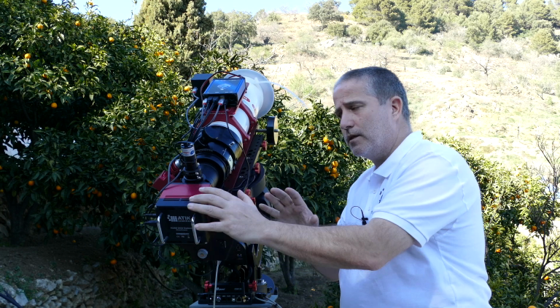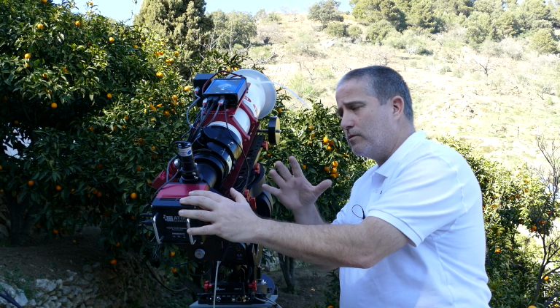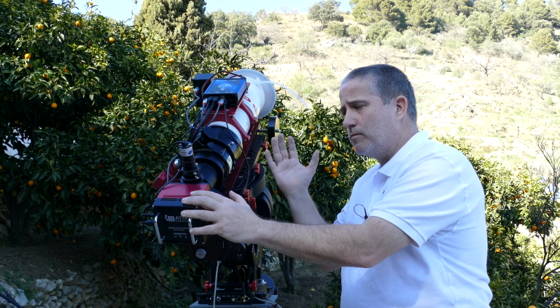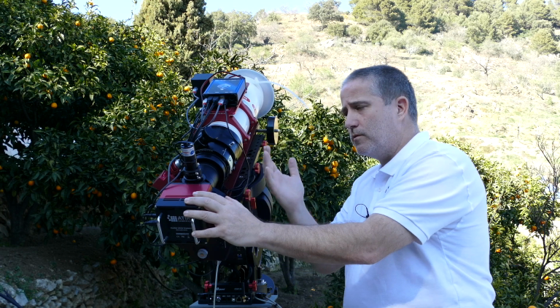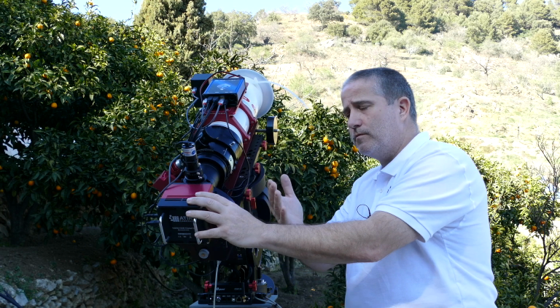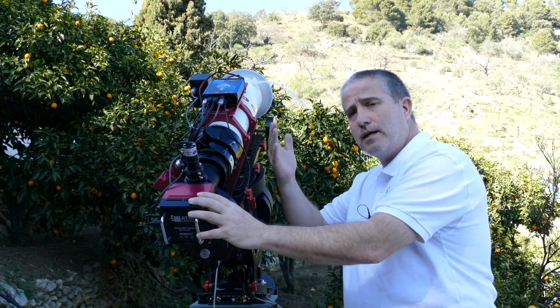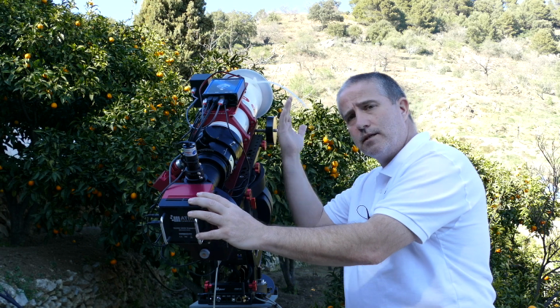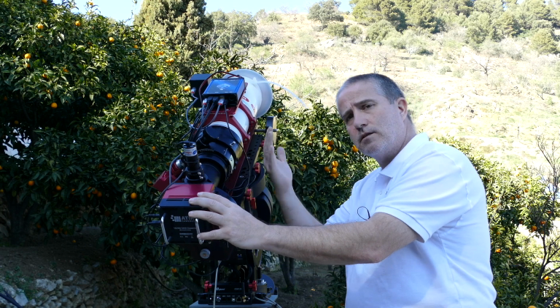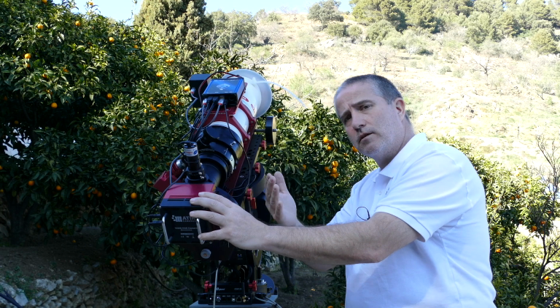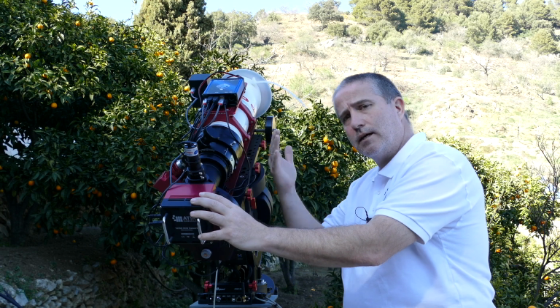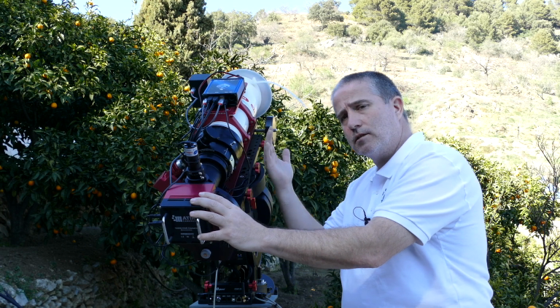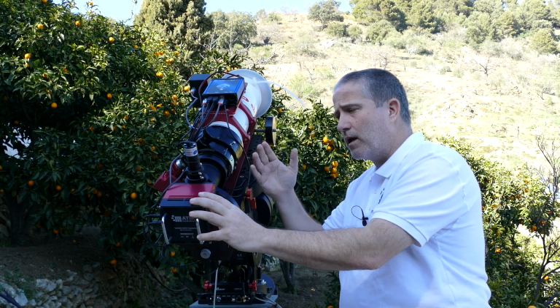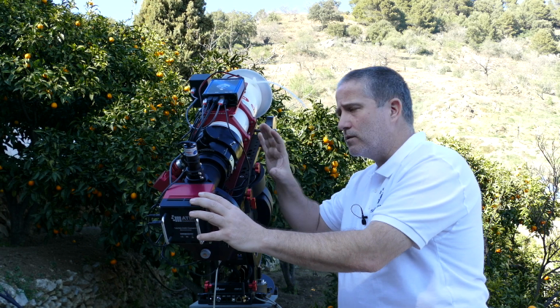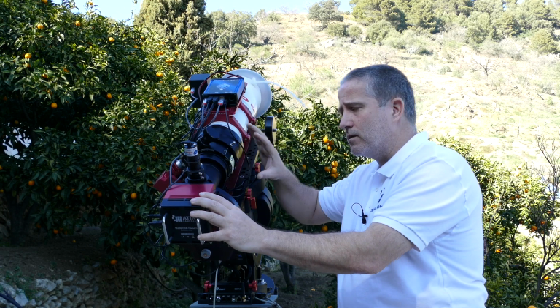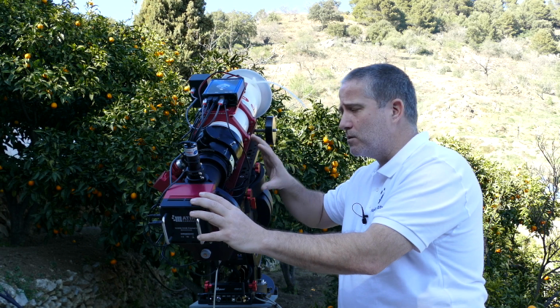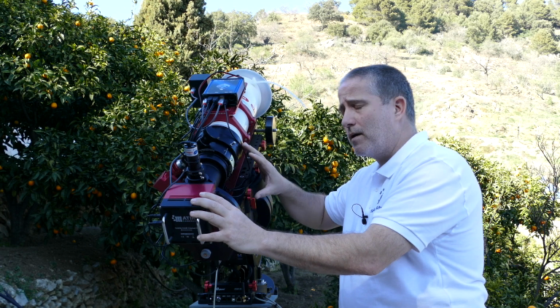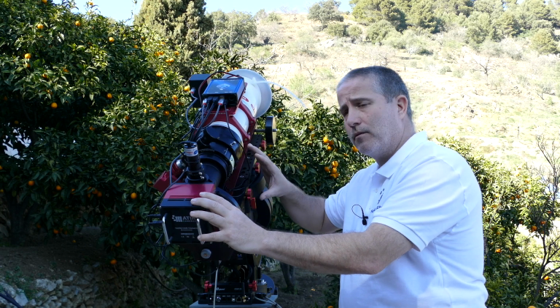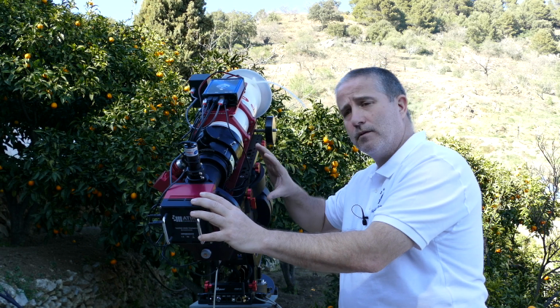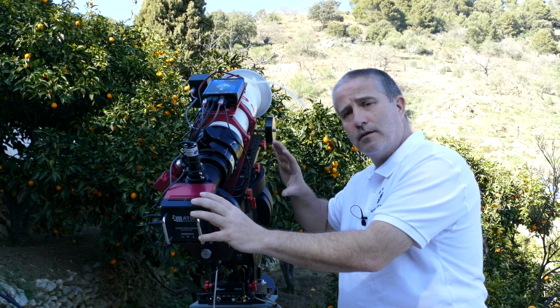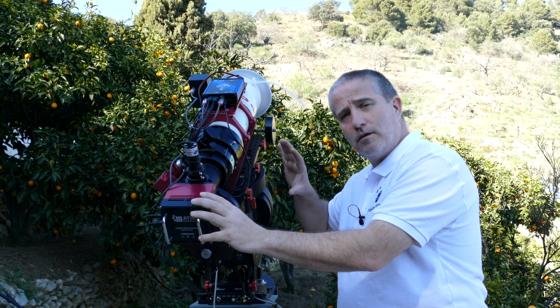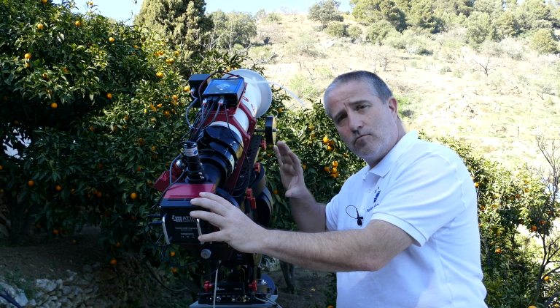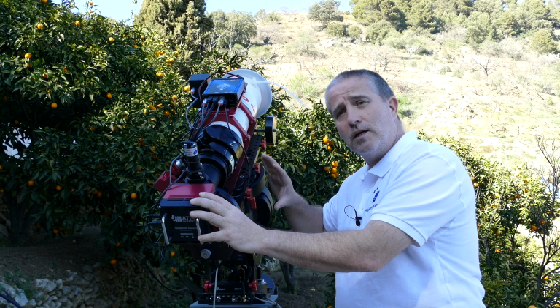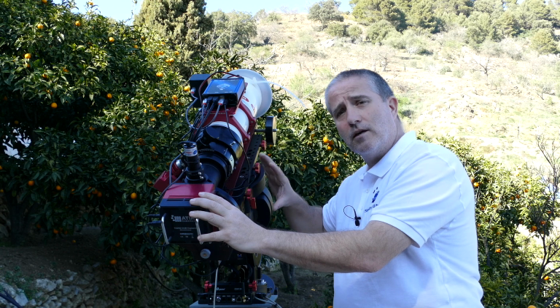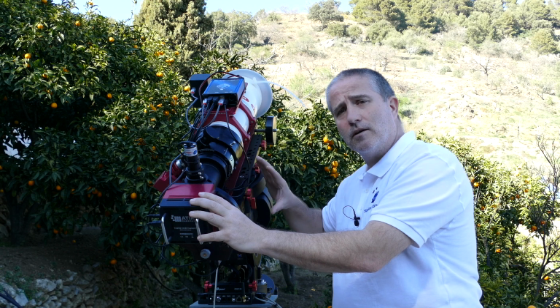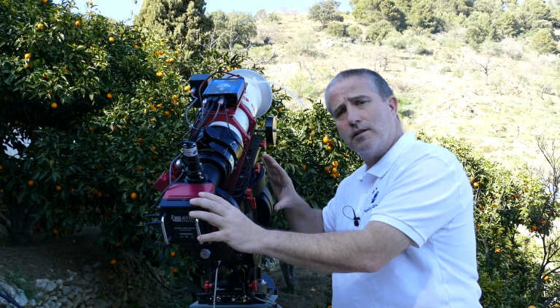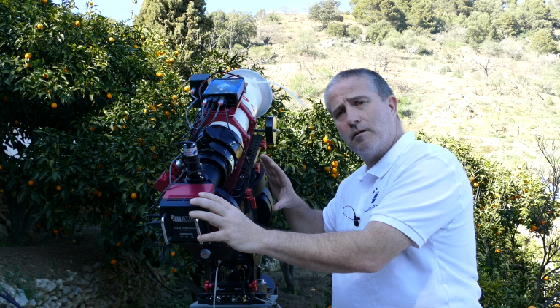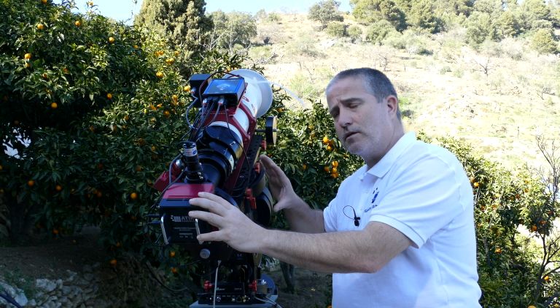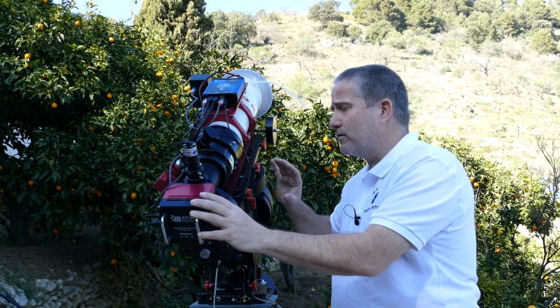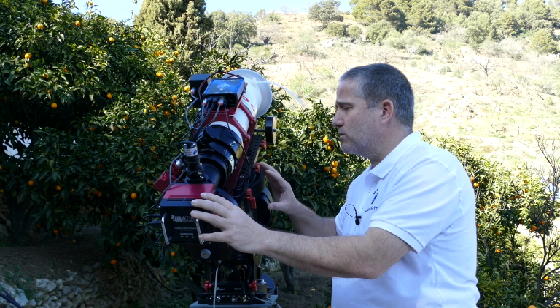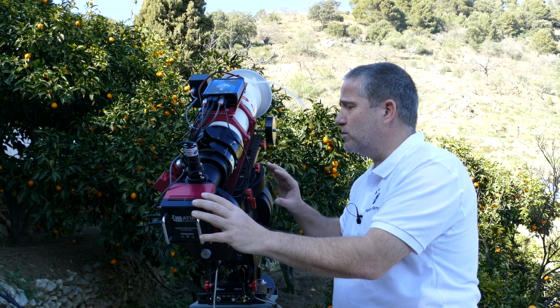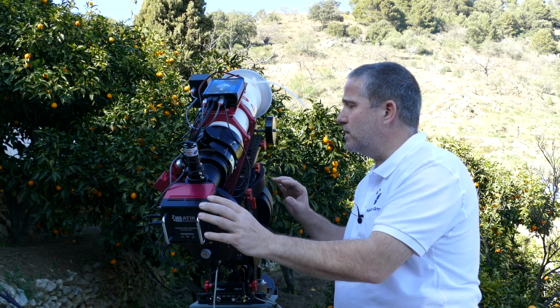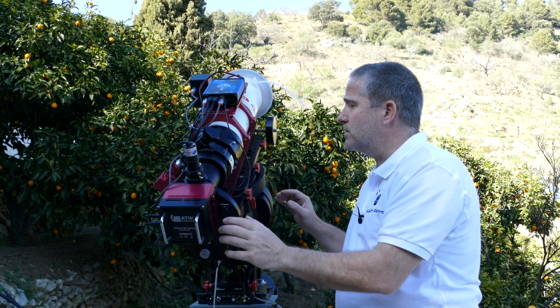You need this third axis balance, and this mount really highlights that because of how smooth it is.